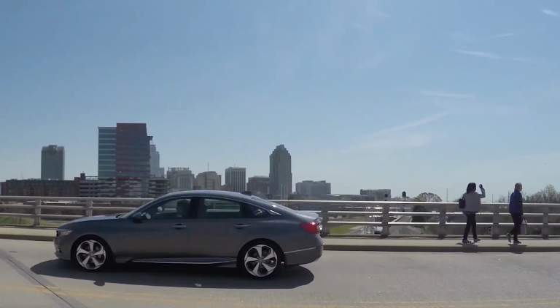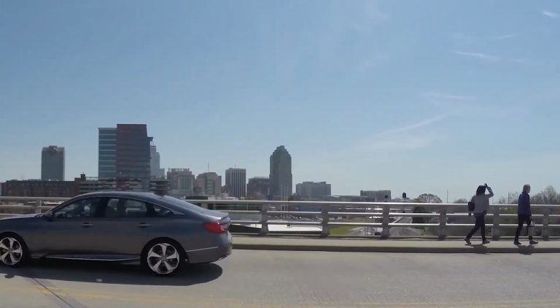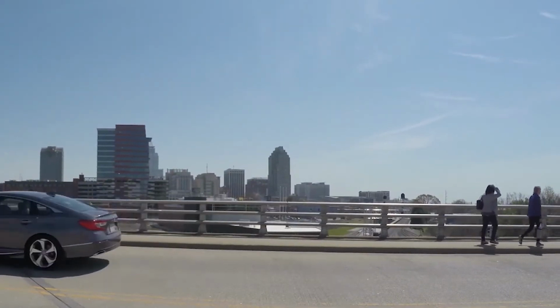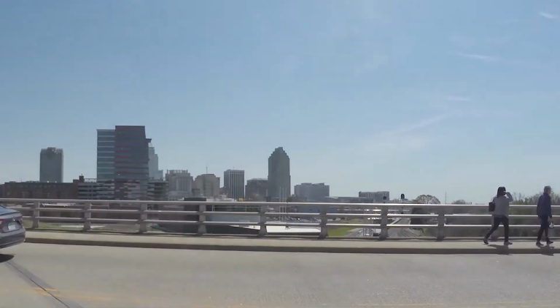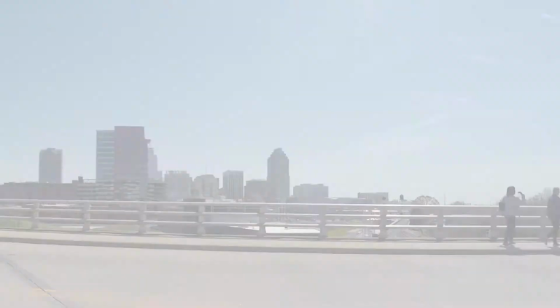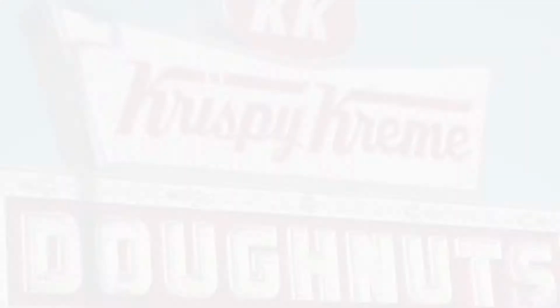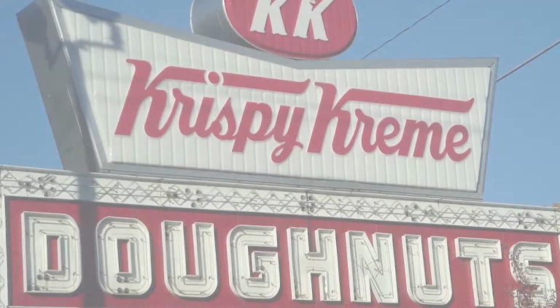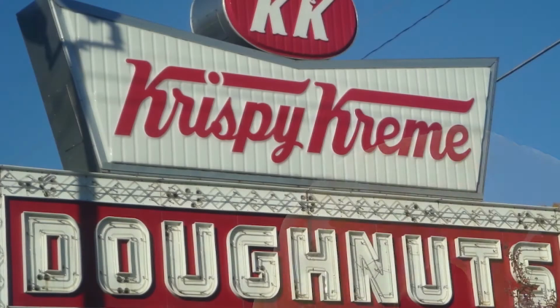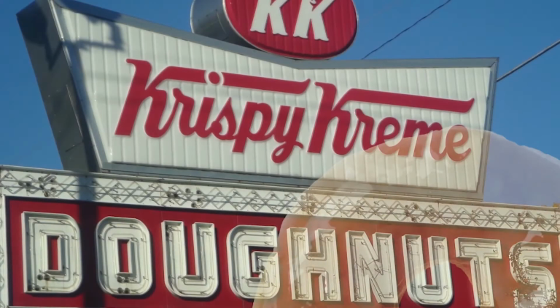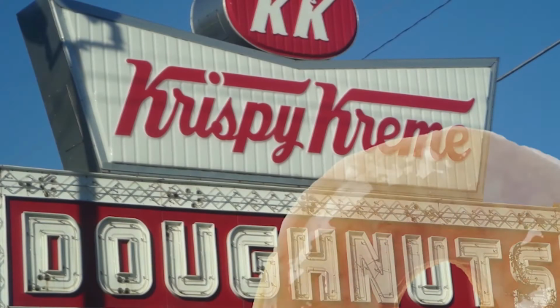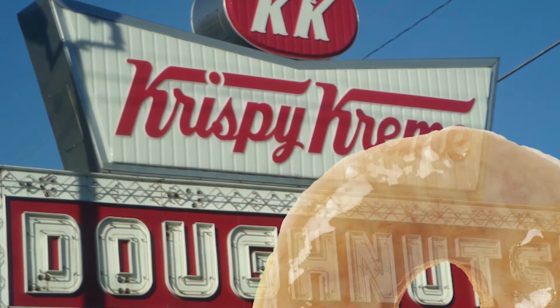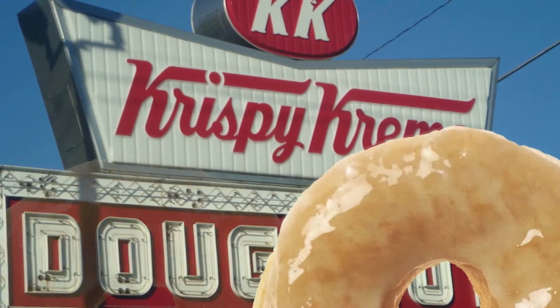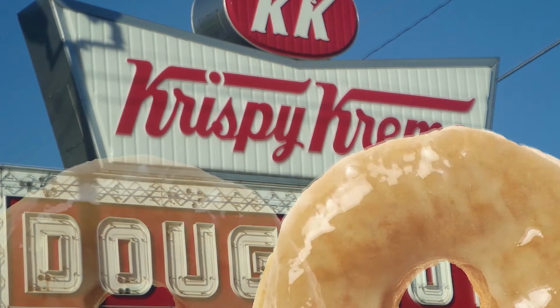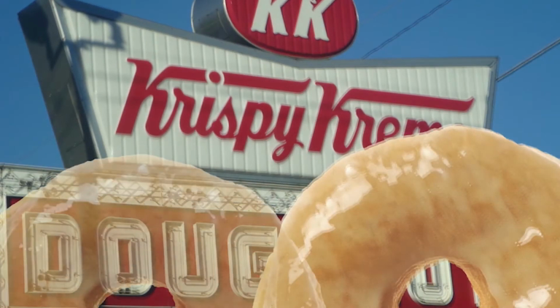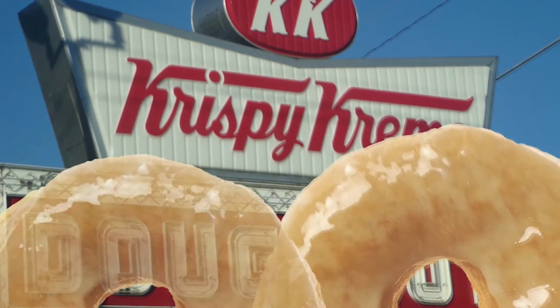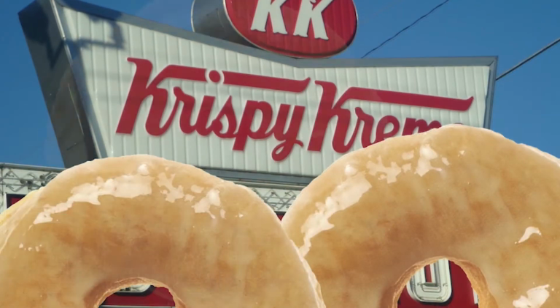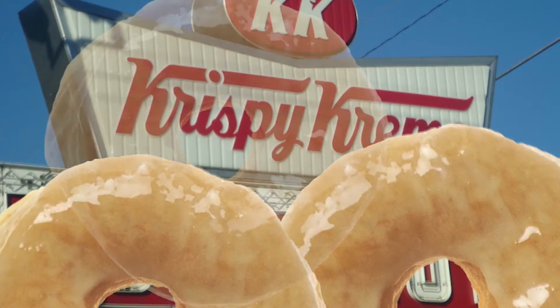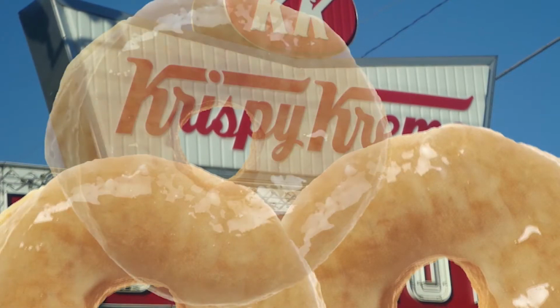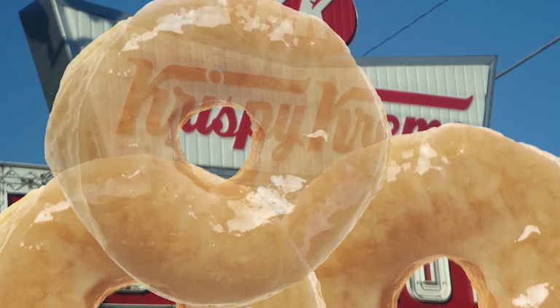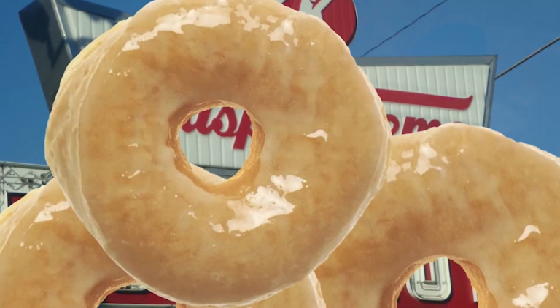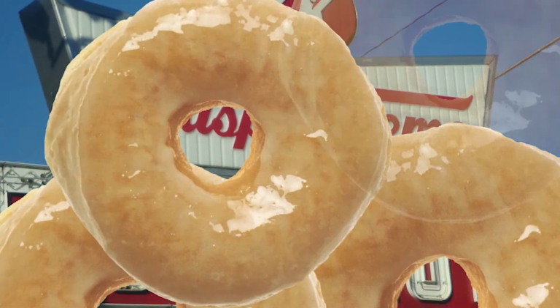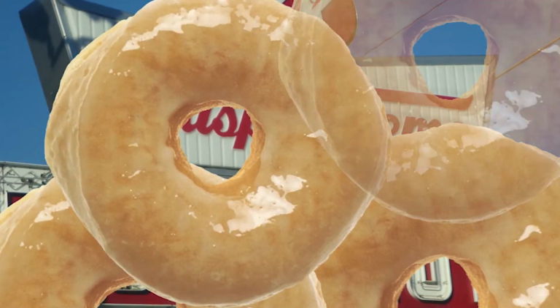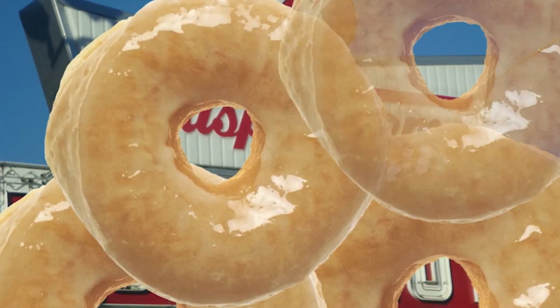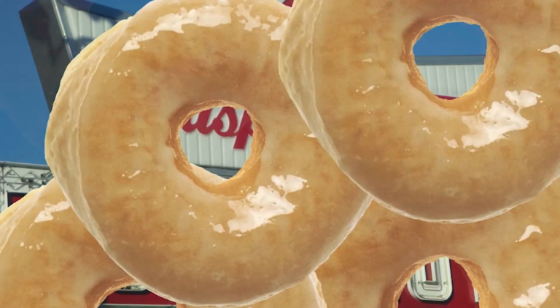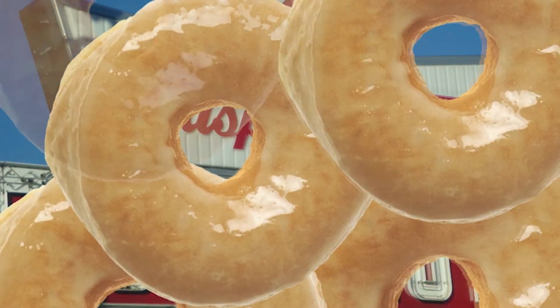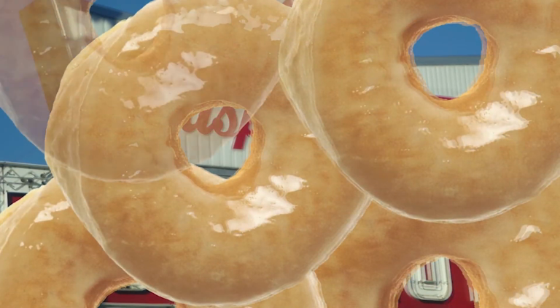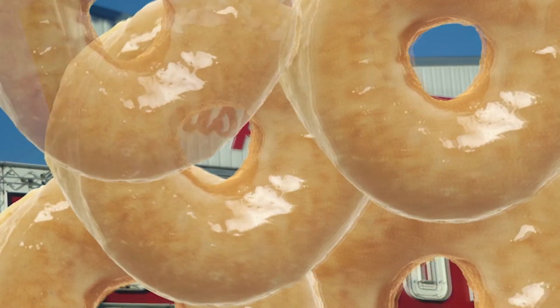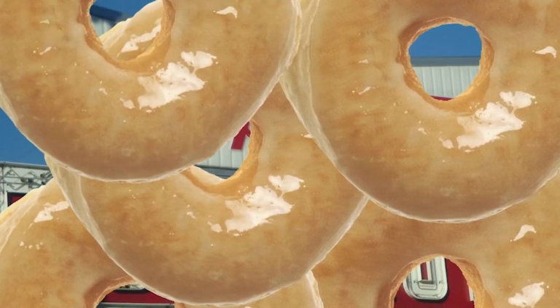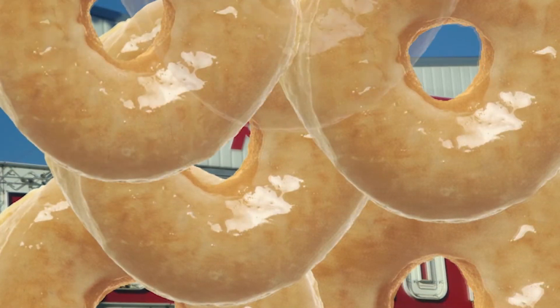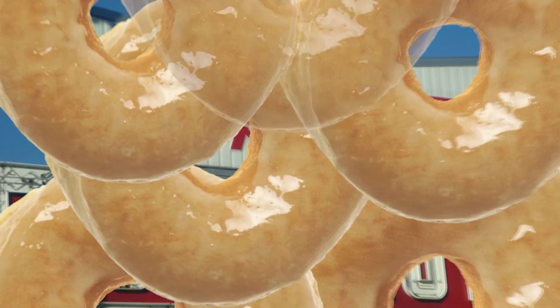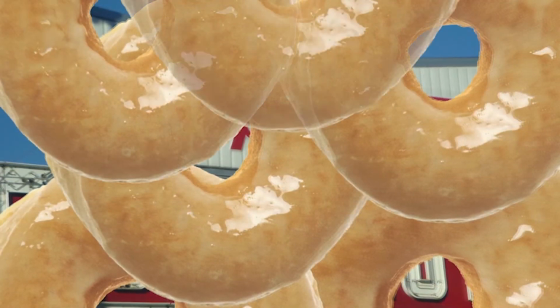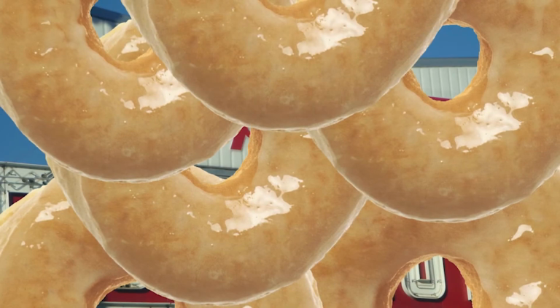We love our Krispy Kreme donuts in Raleigh, and their iconic neon sign has been at the corner of Person and P Street since 1970.